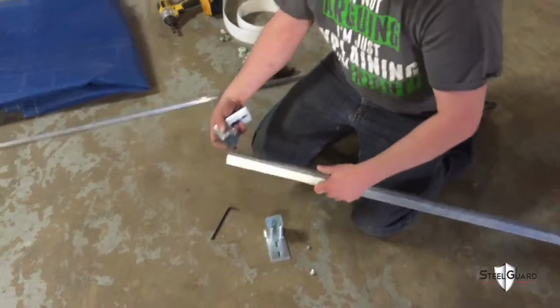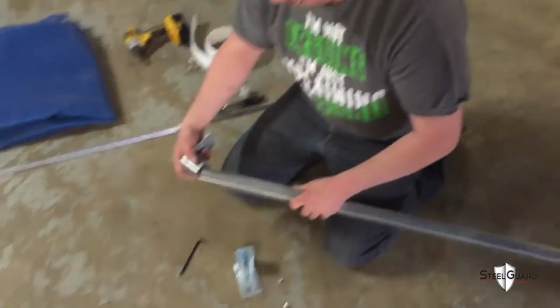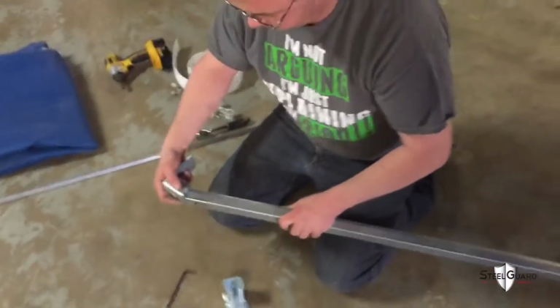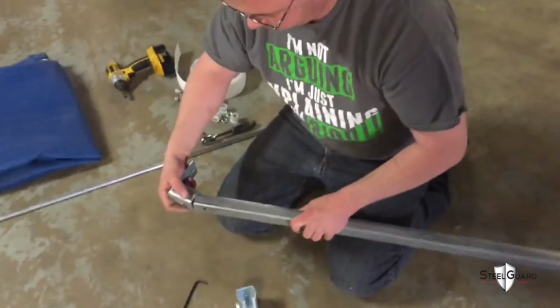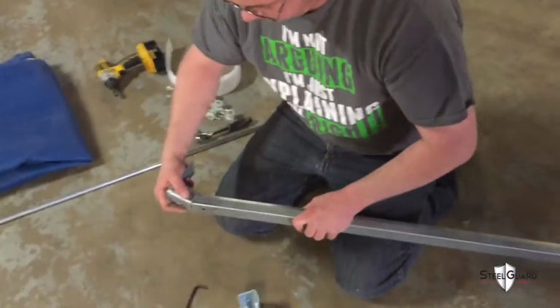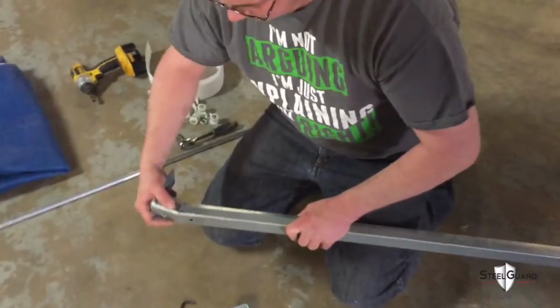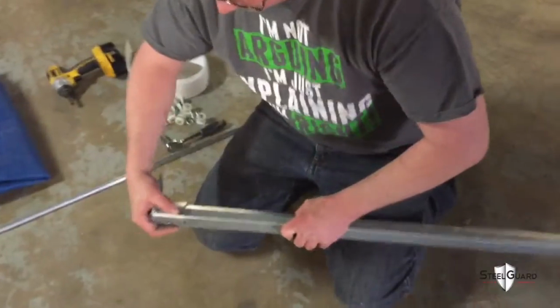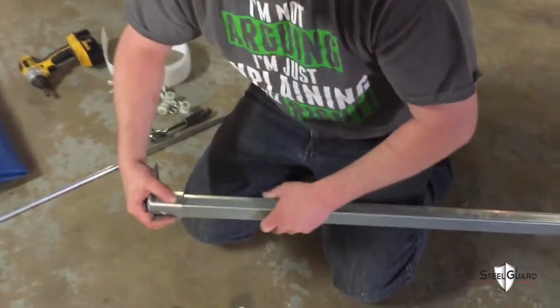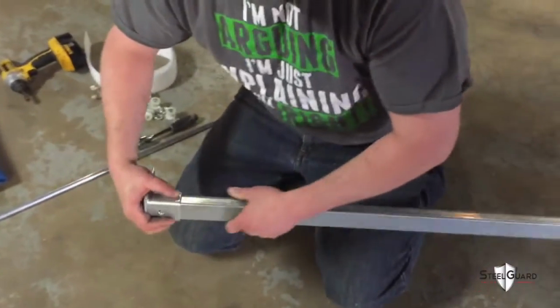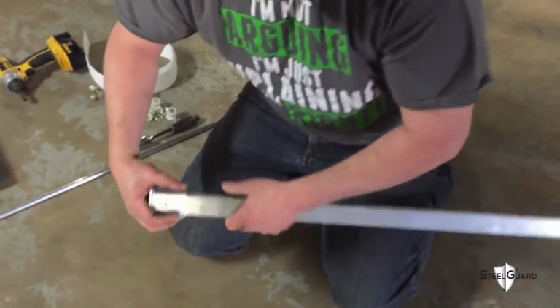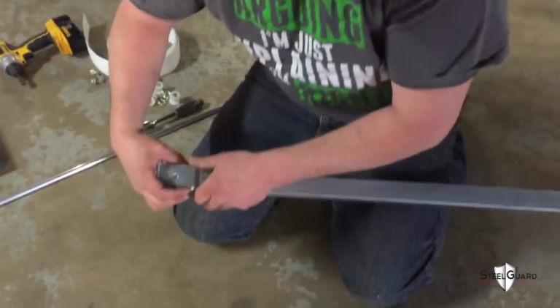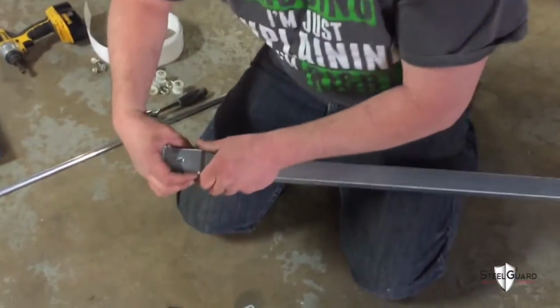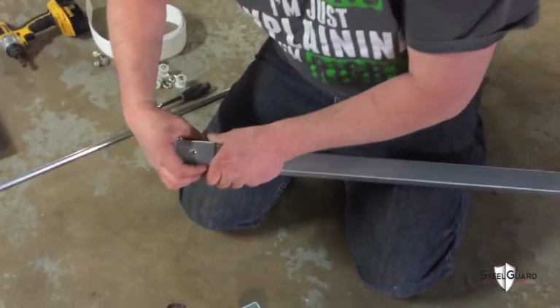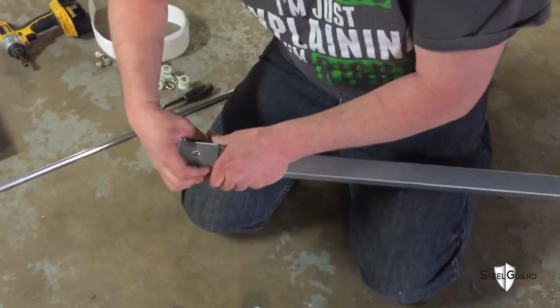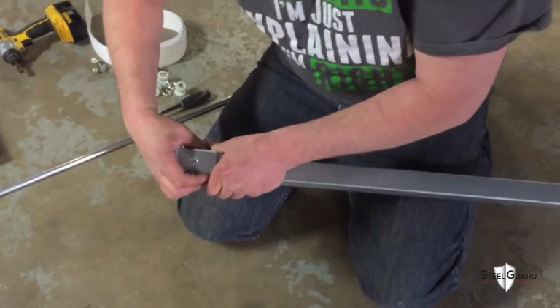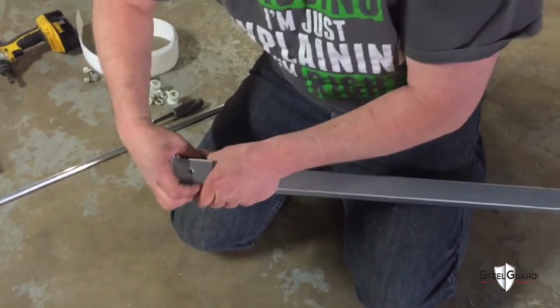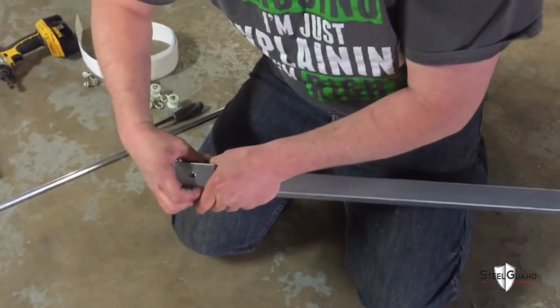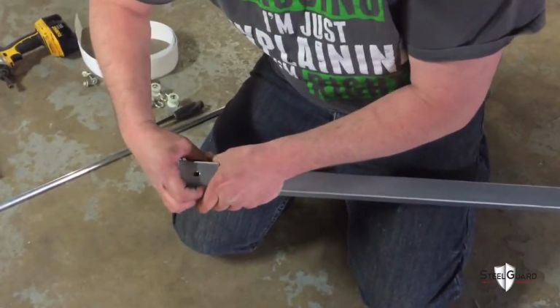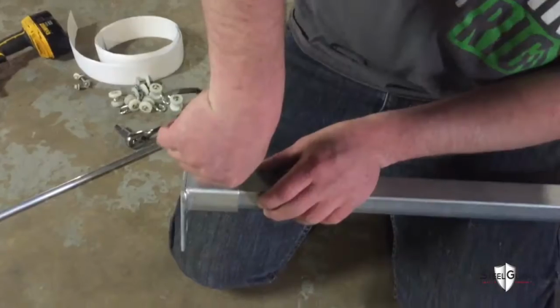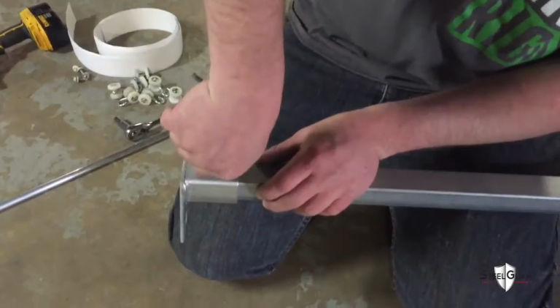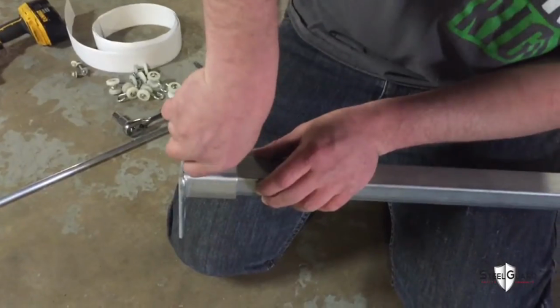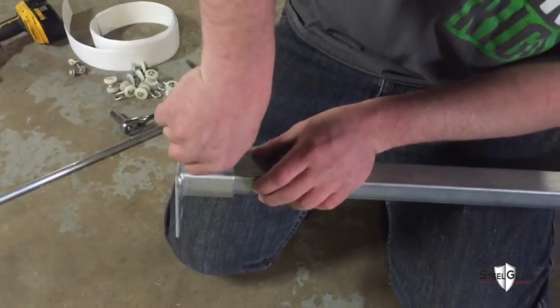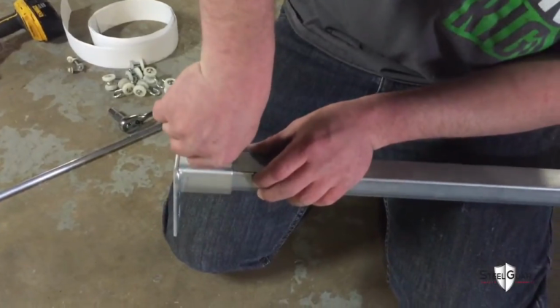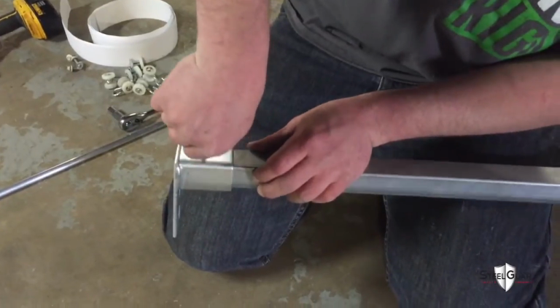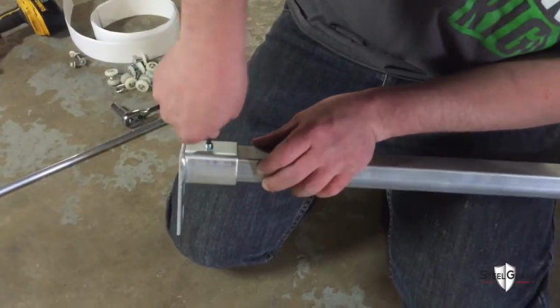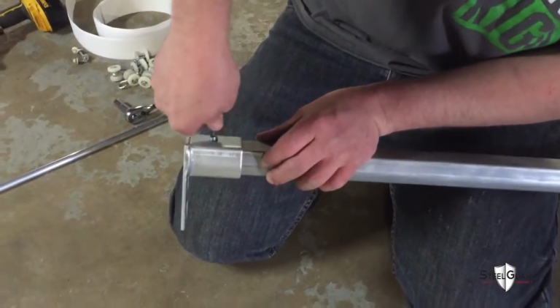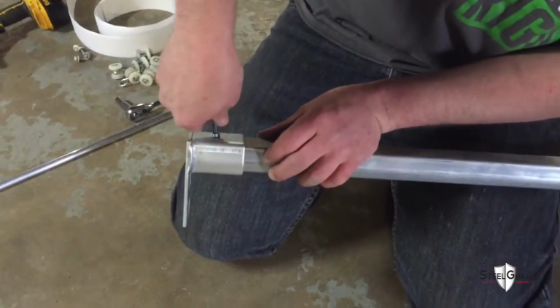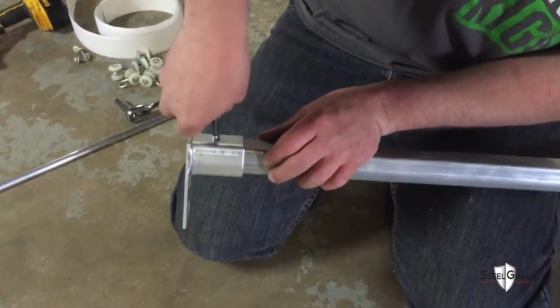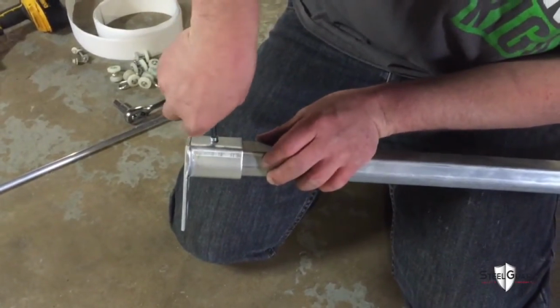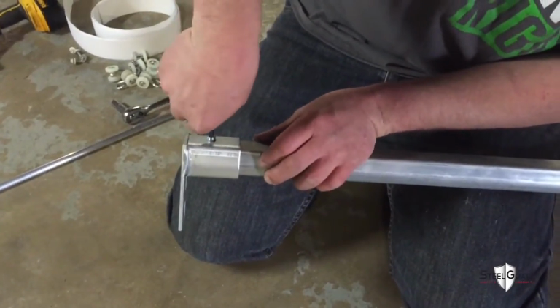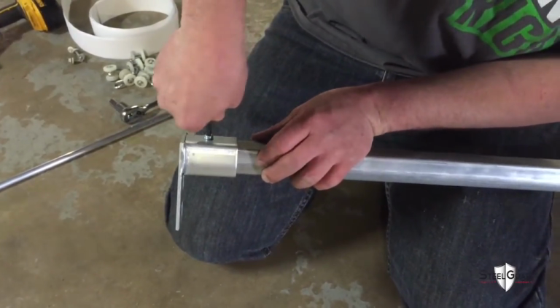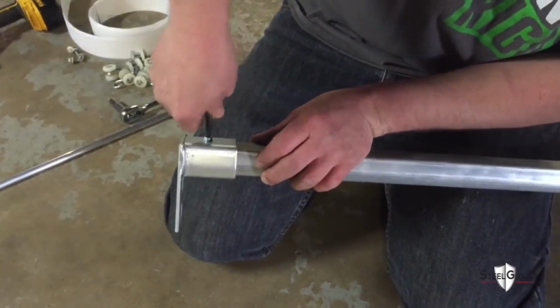Next, insert the wall end mount connectors. Tighten the inset screws with an allen wrench.